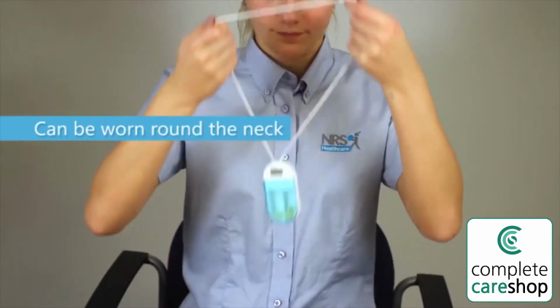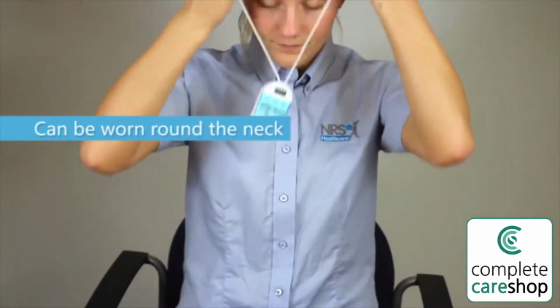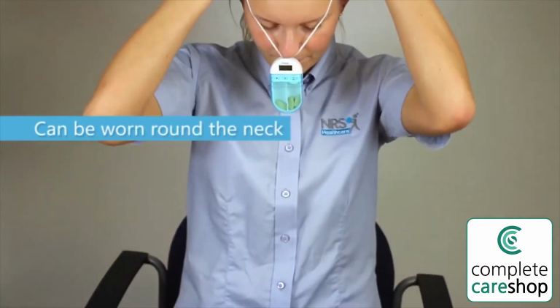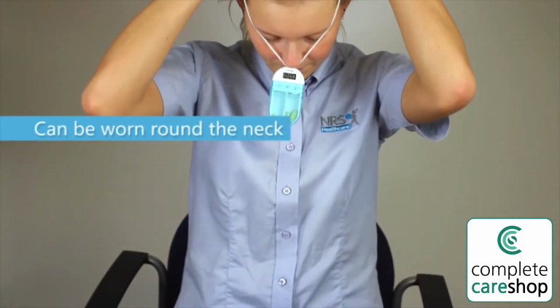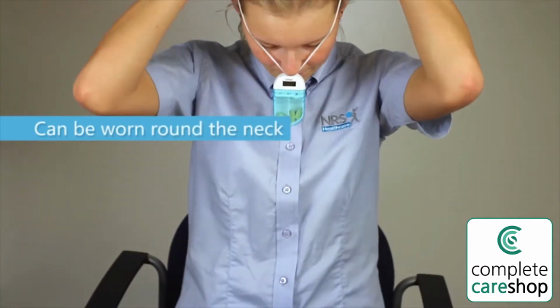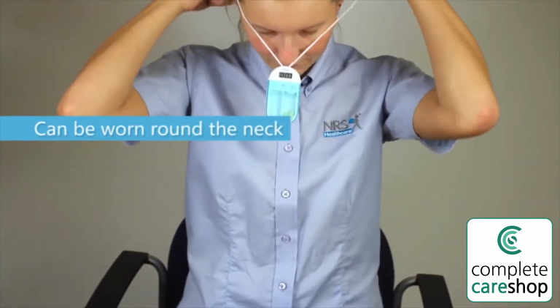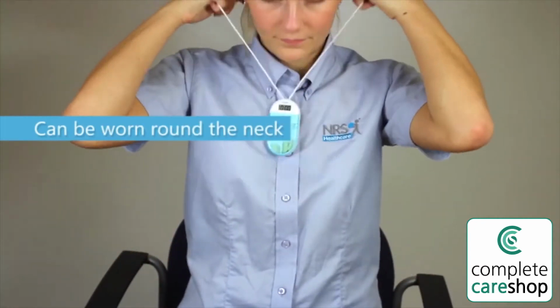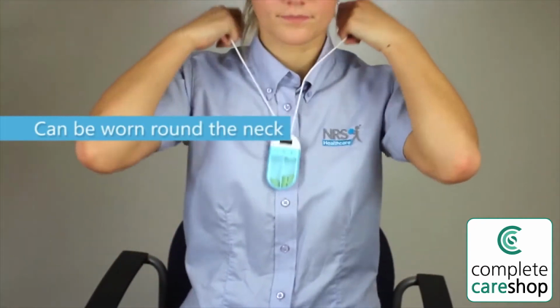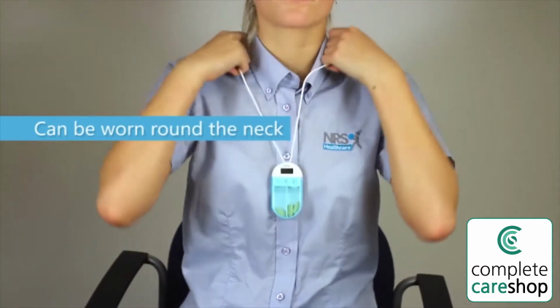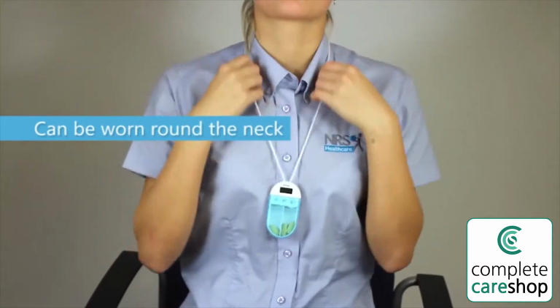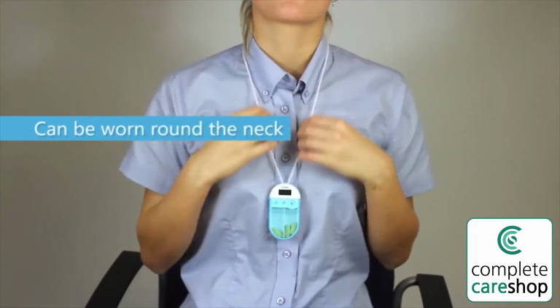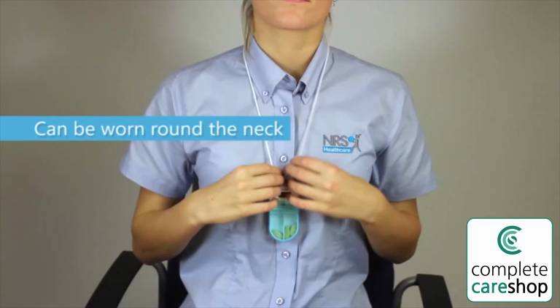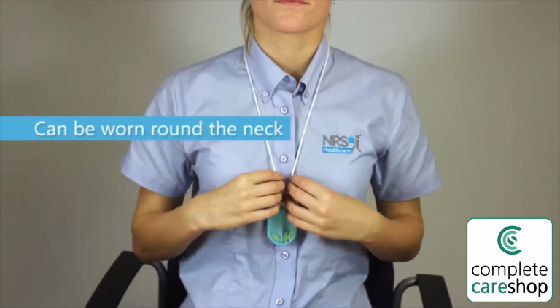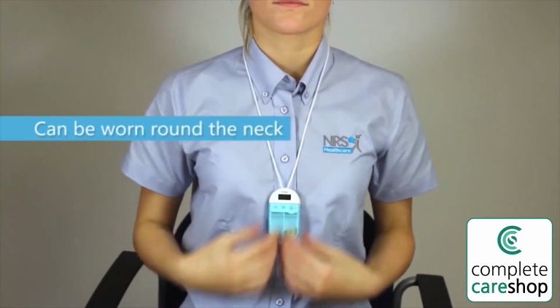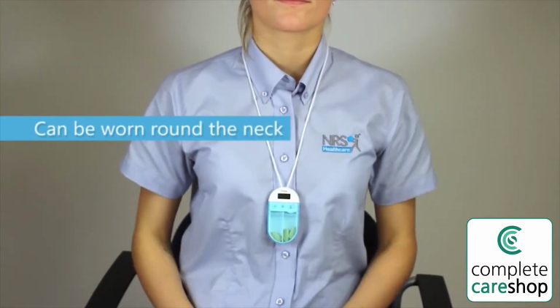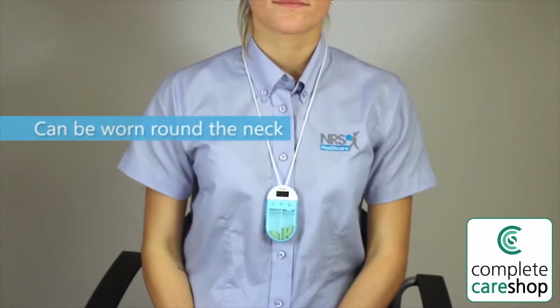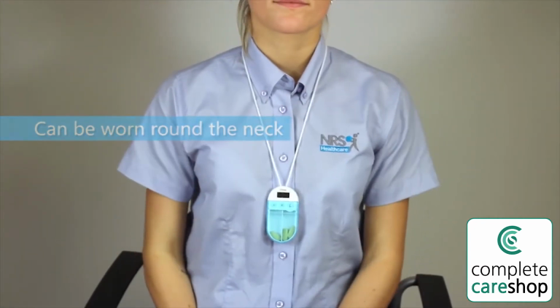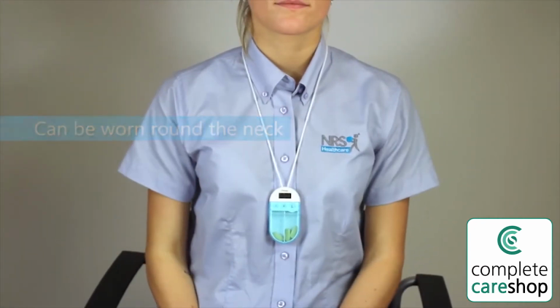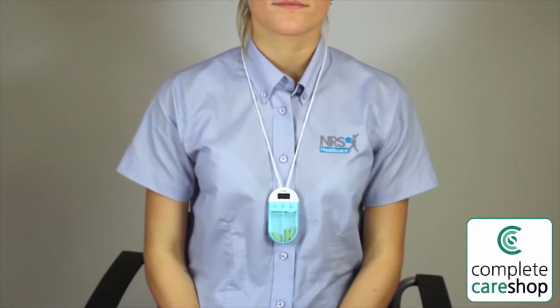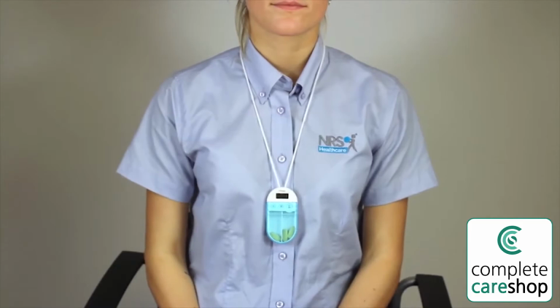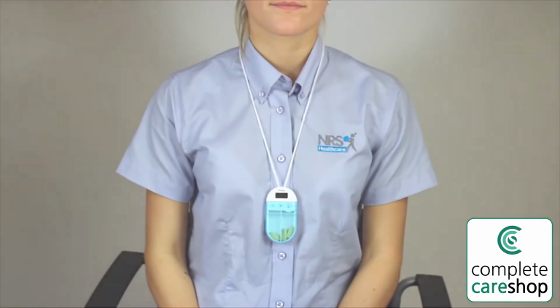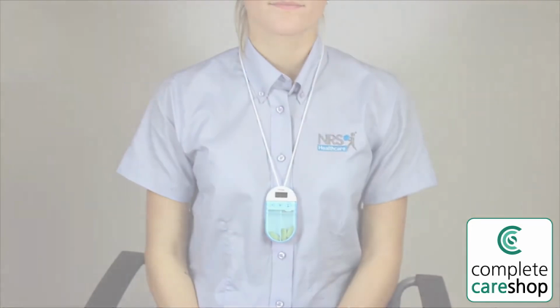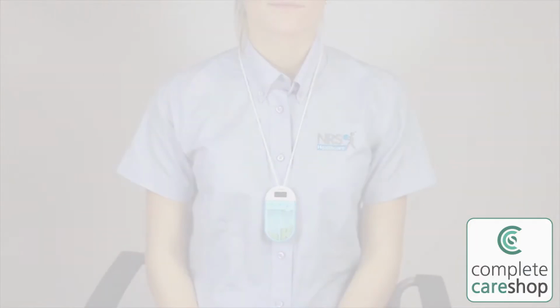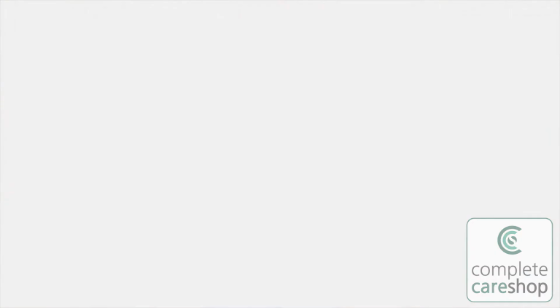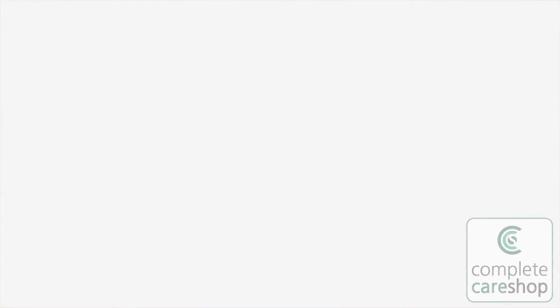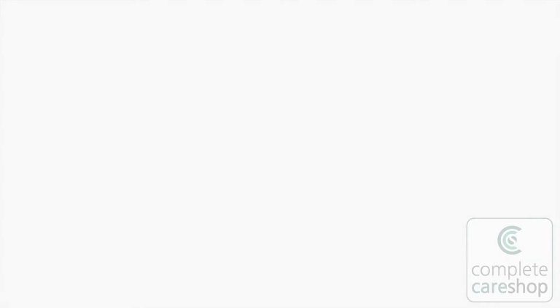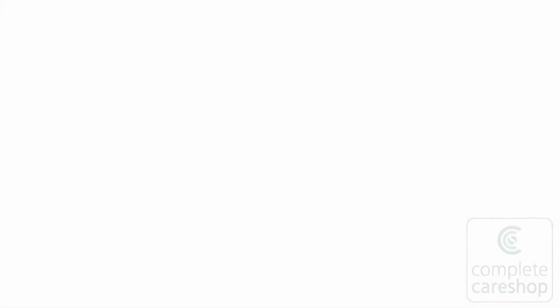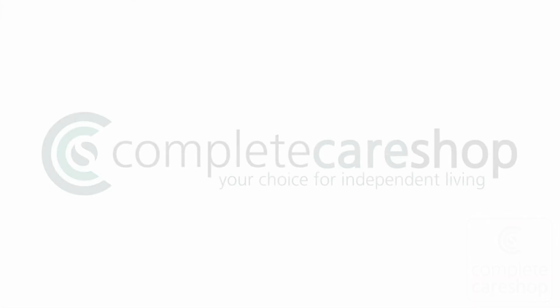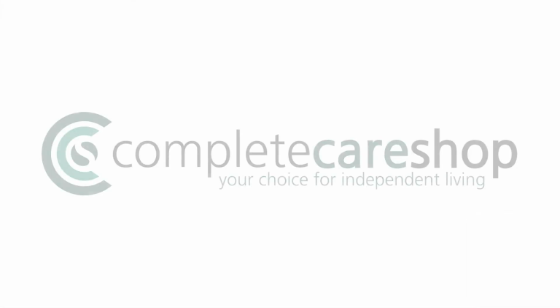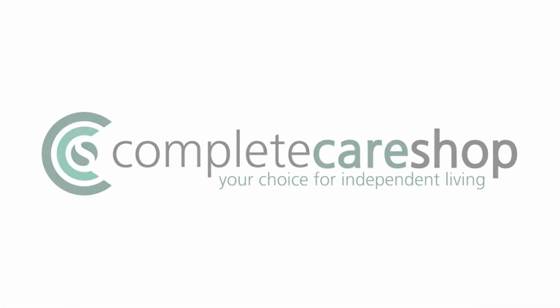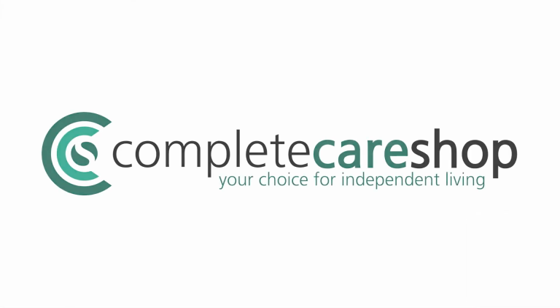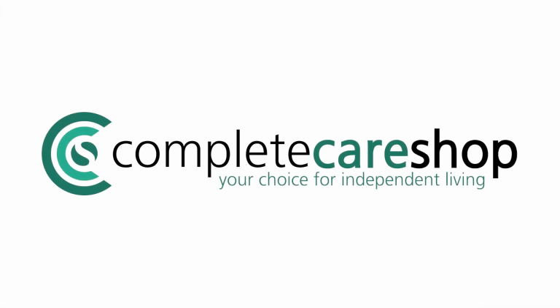The device can be worn round the neck or popped in a pocket or bag.